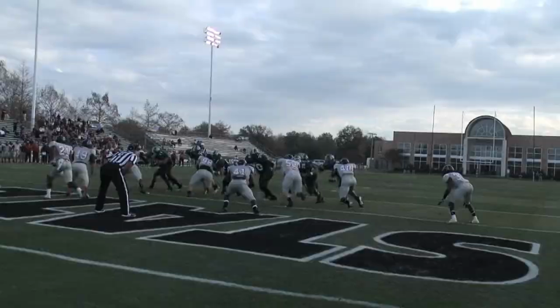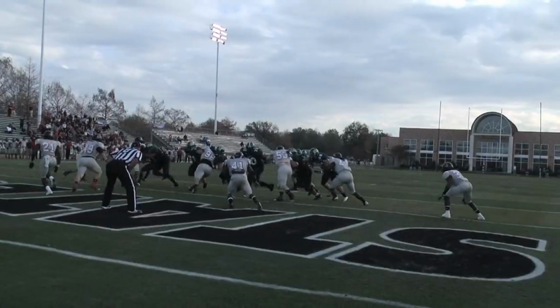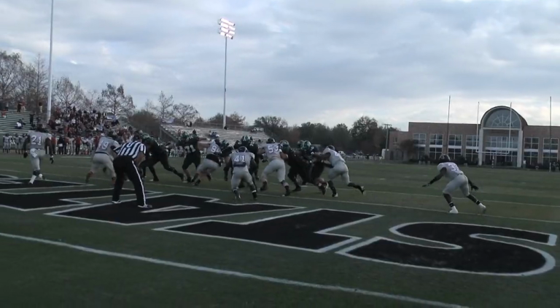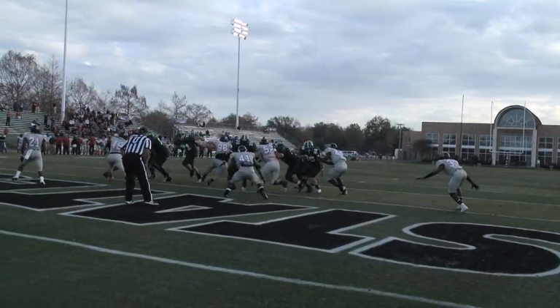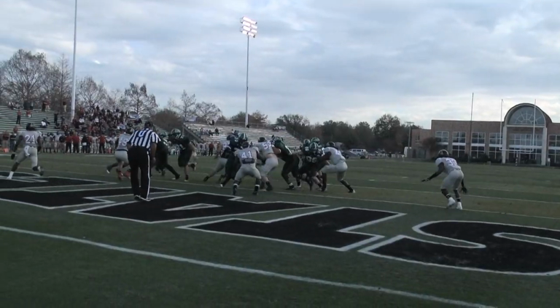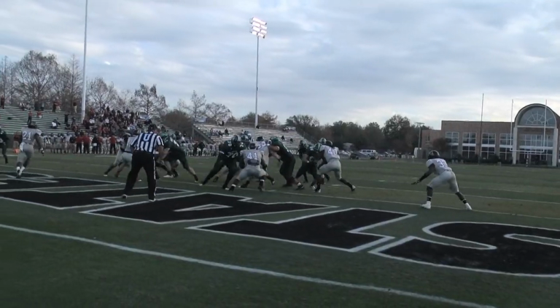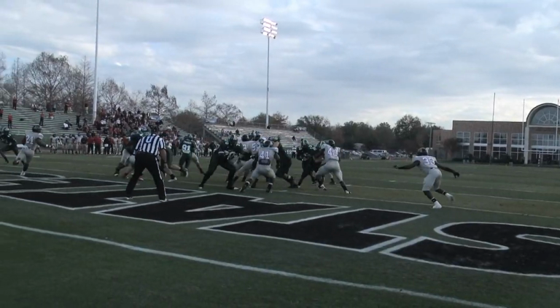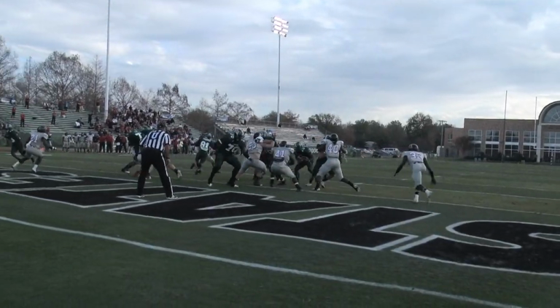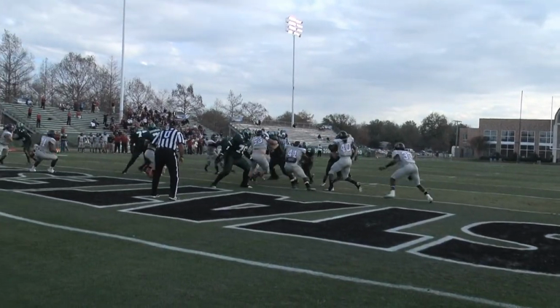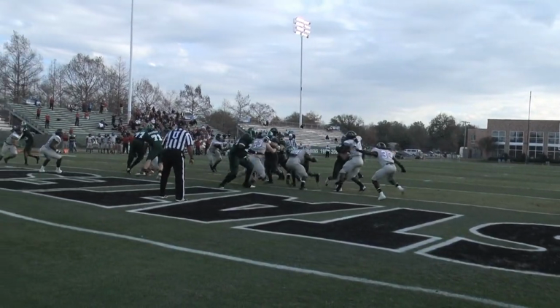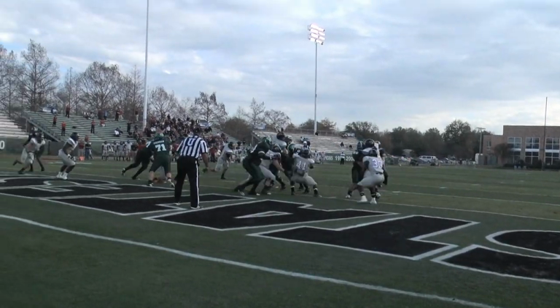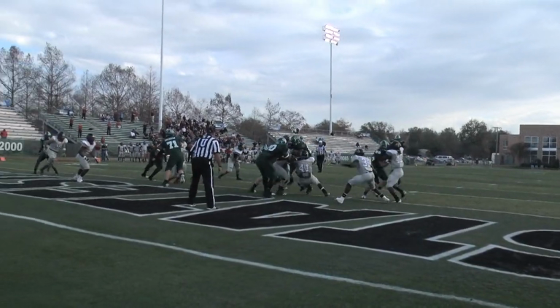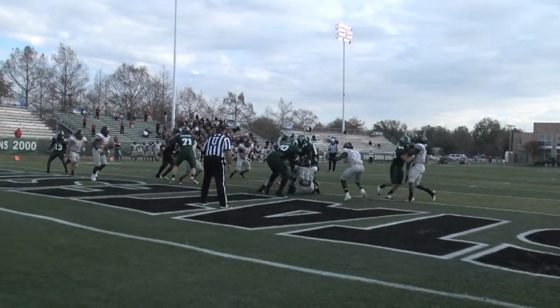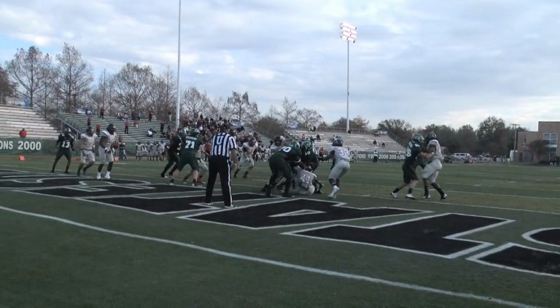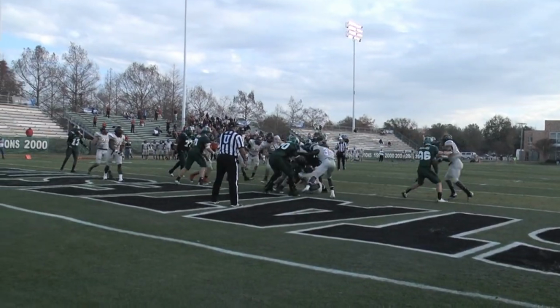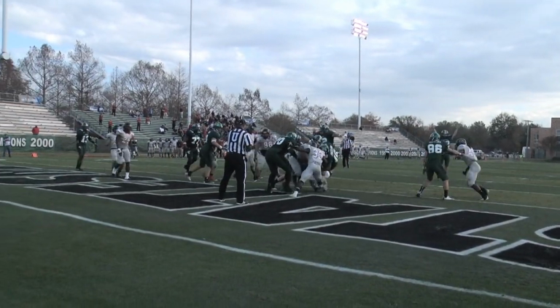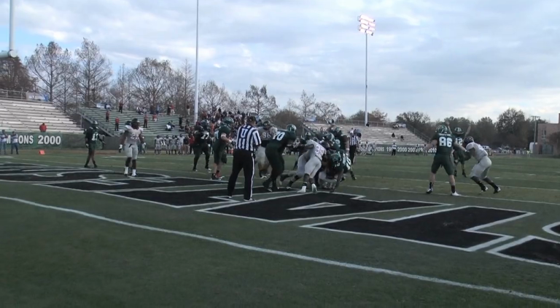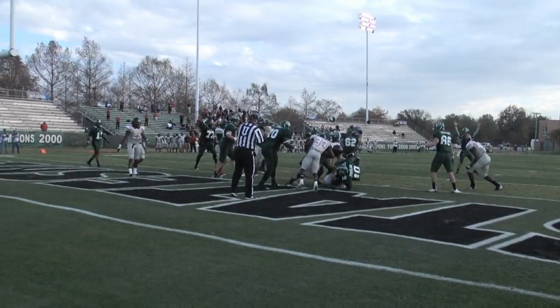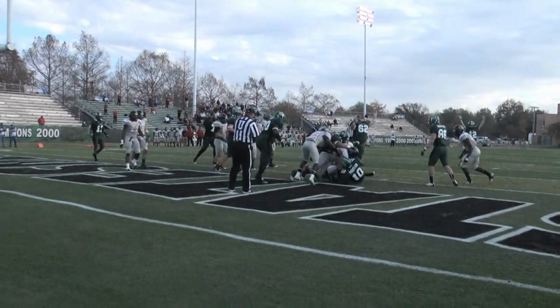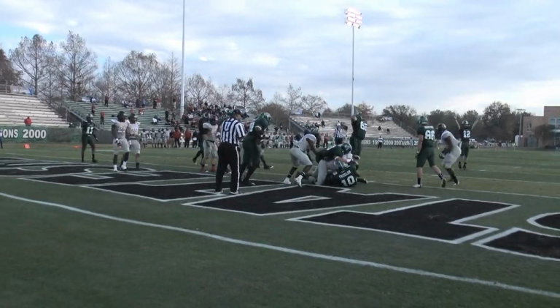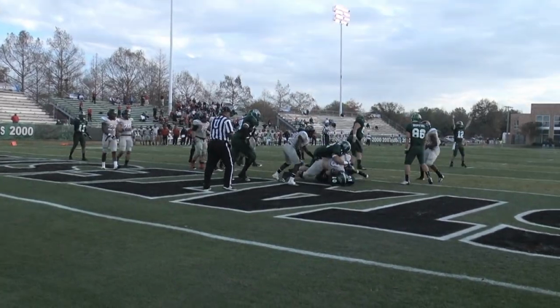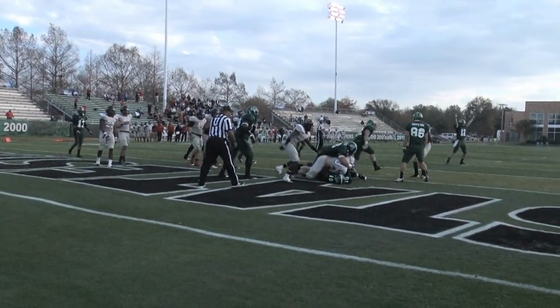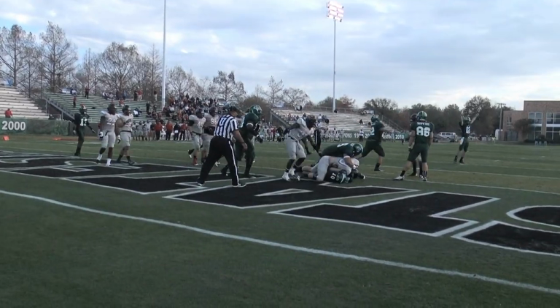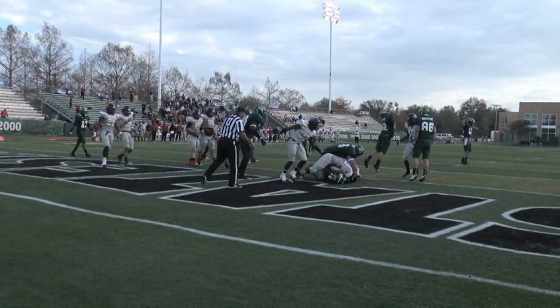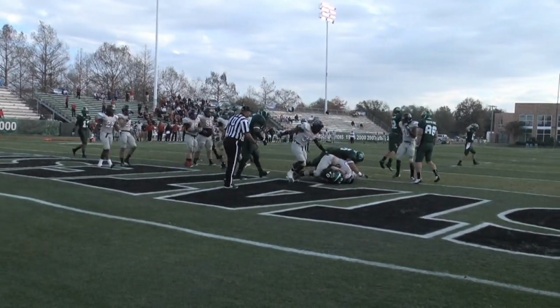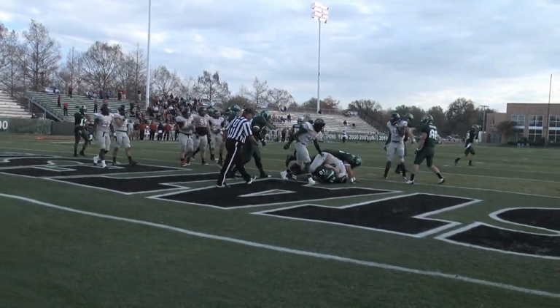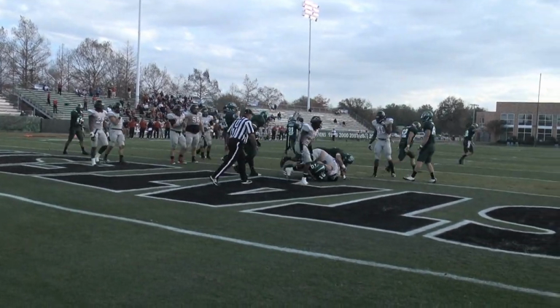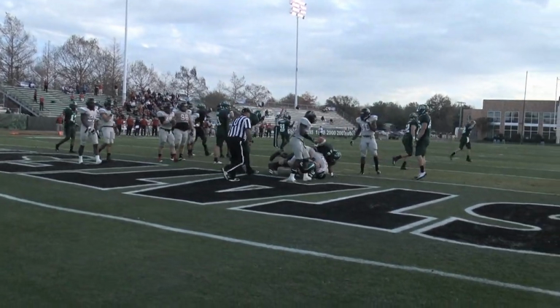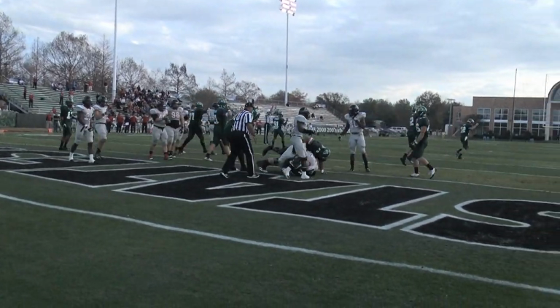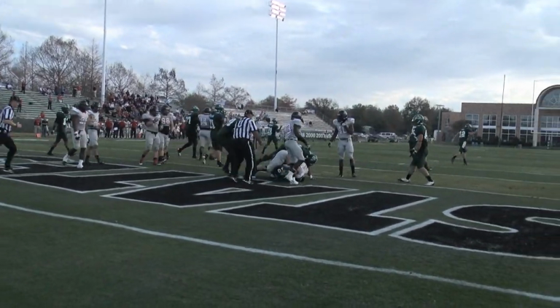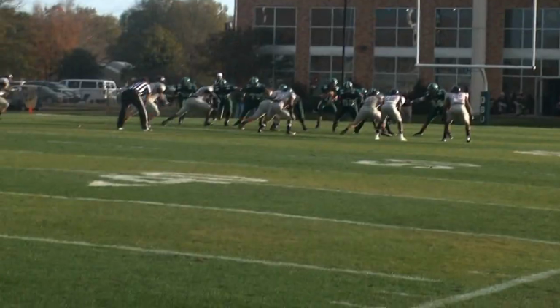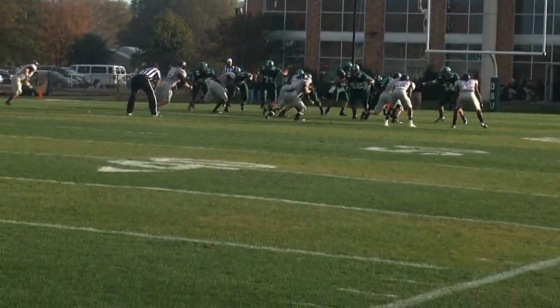Micah on the hard count, hands off, free launch straight ahead. He's into the end zone — touchdown.